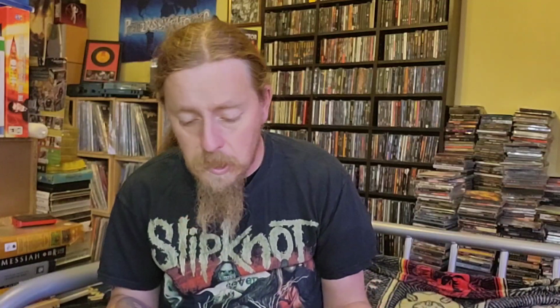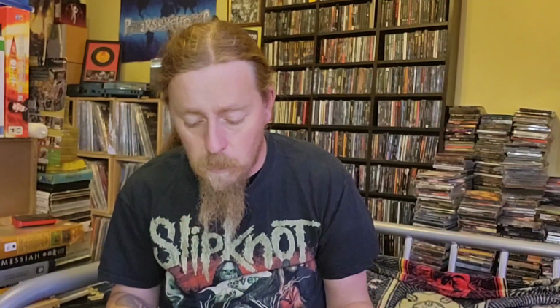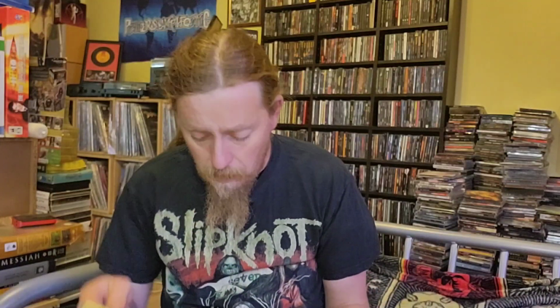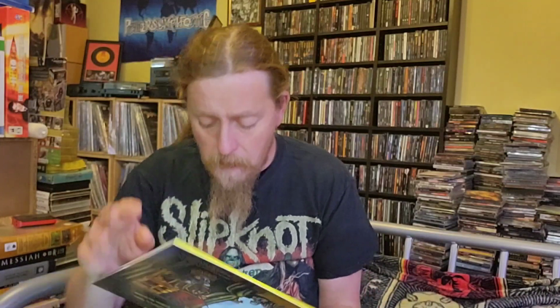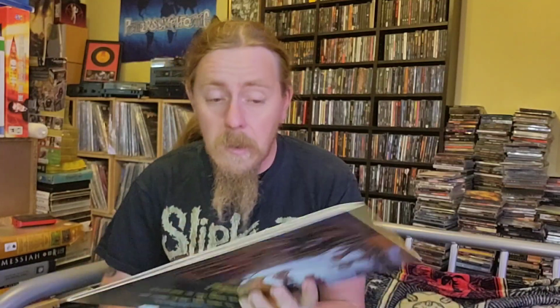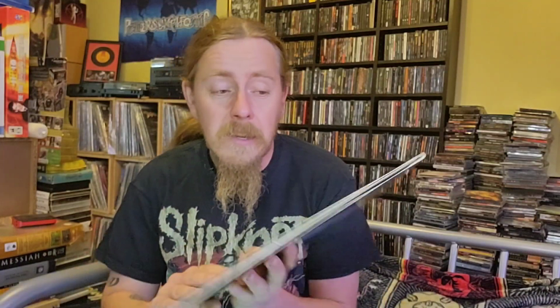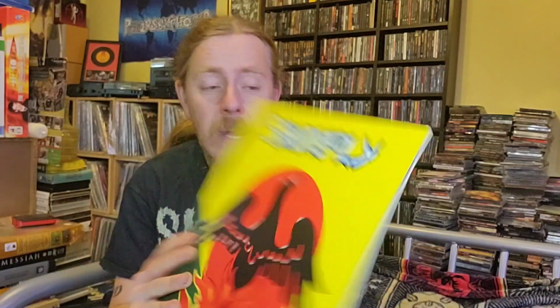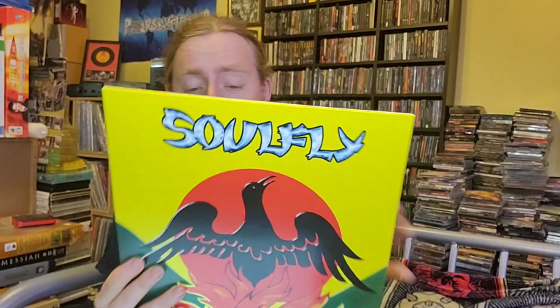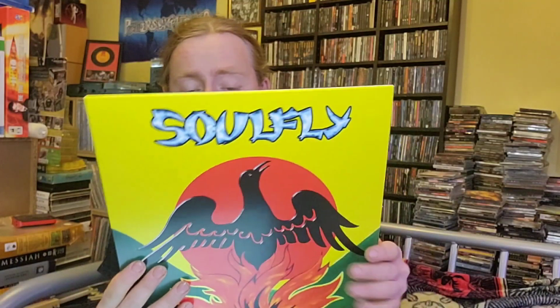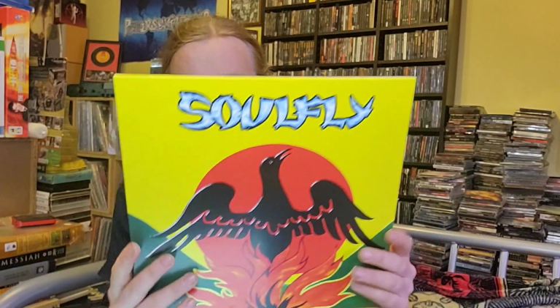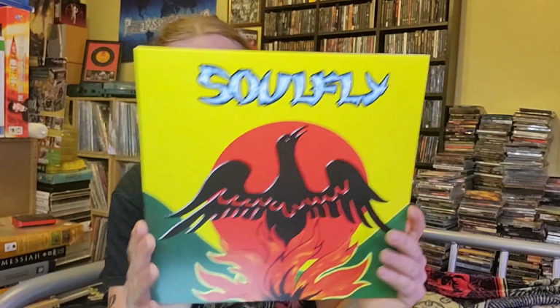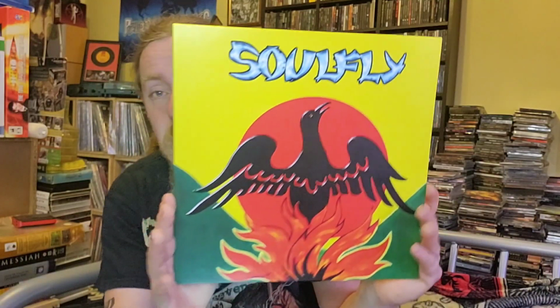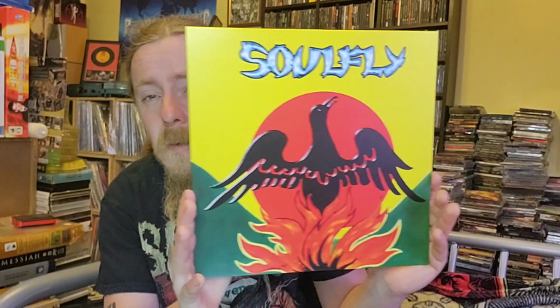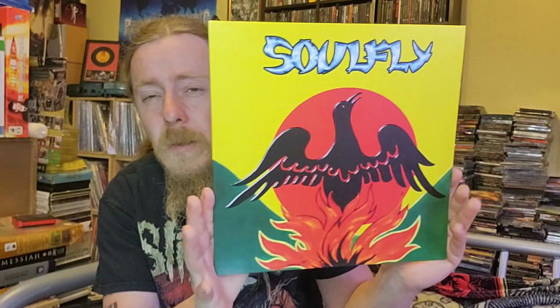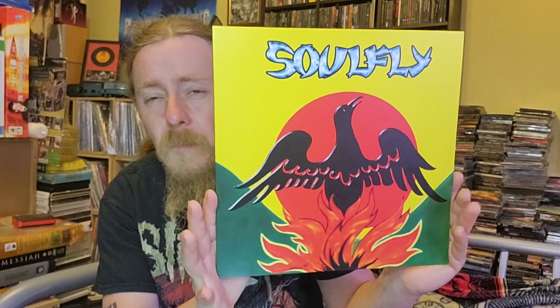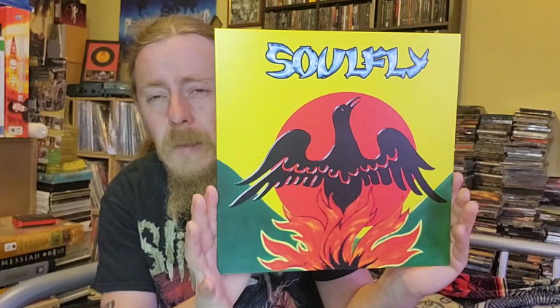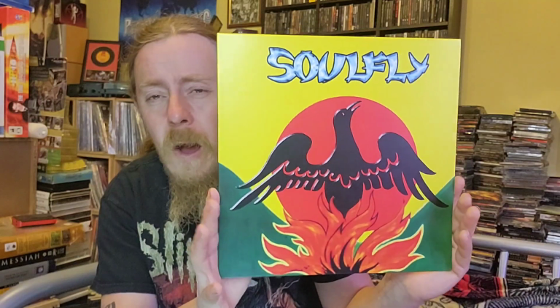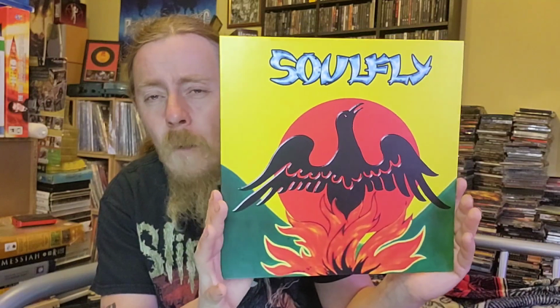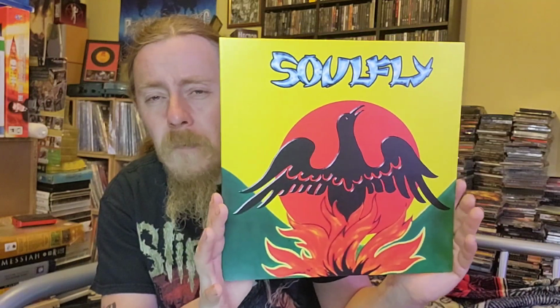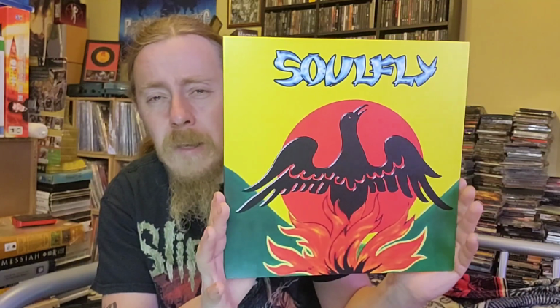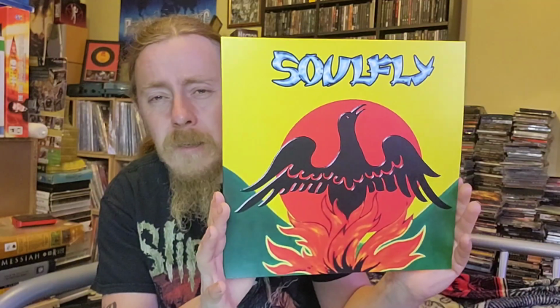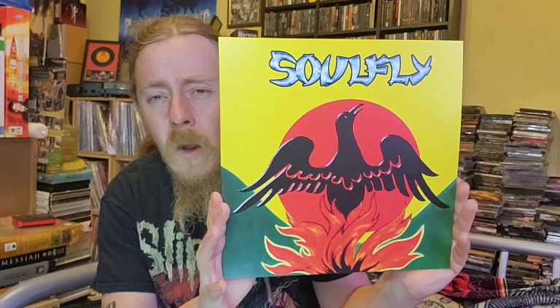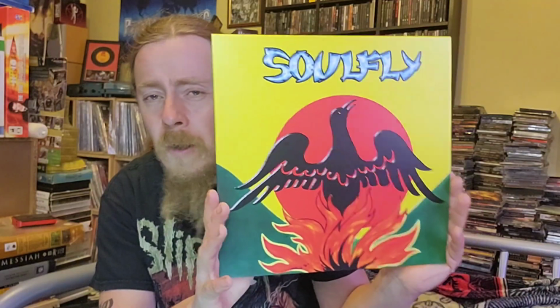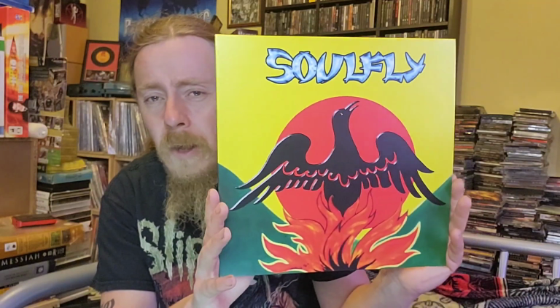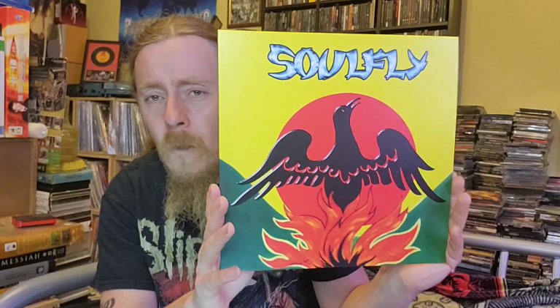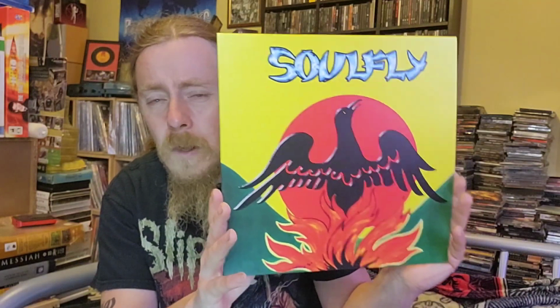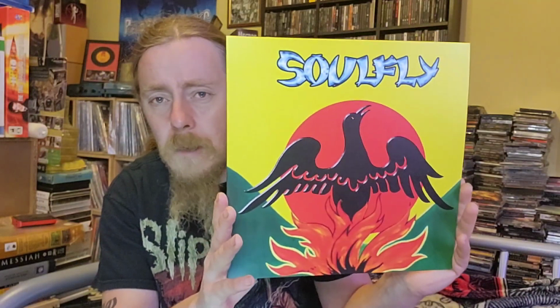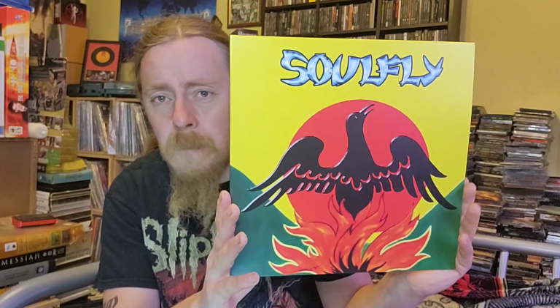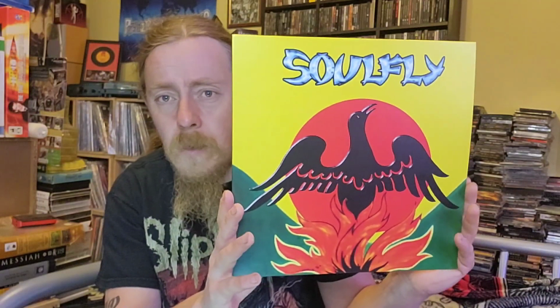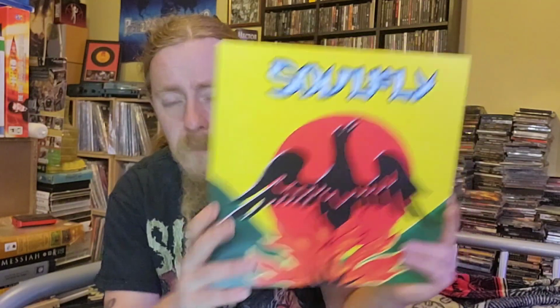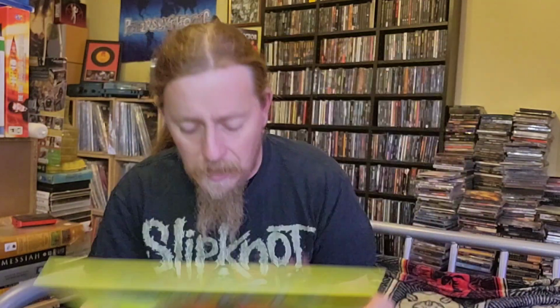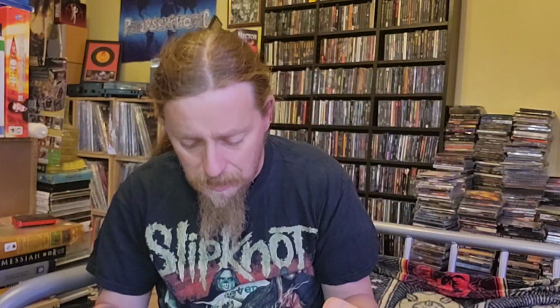But it's one of them. So let's get into this. Look at that artwork — that is the iconic artwork. Absolutely fantastic.